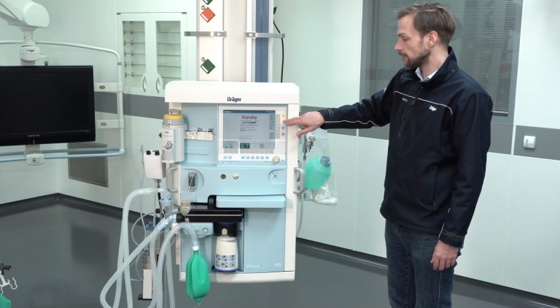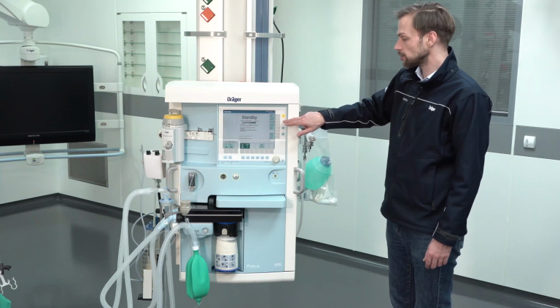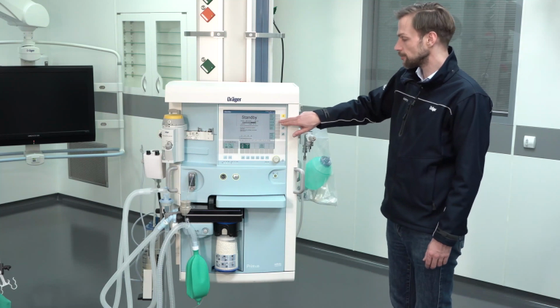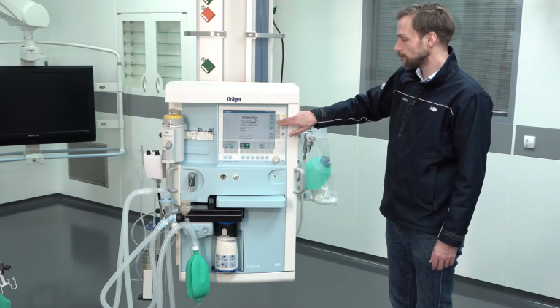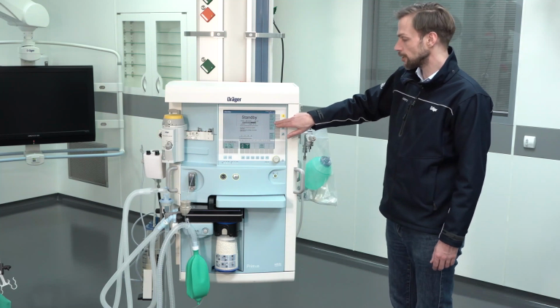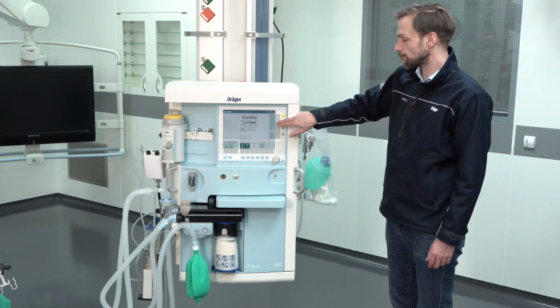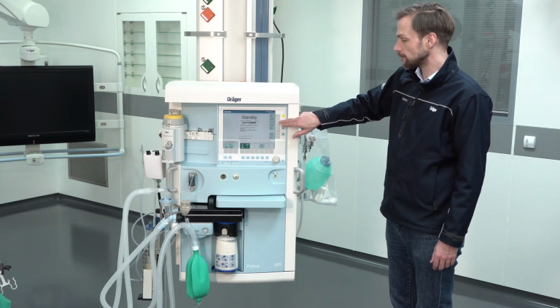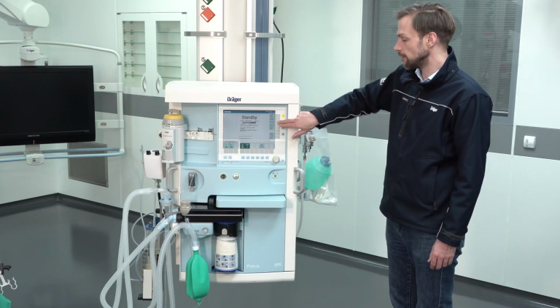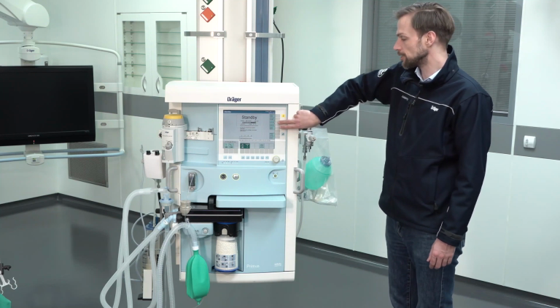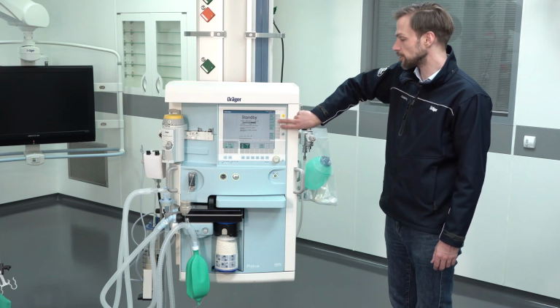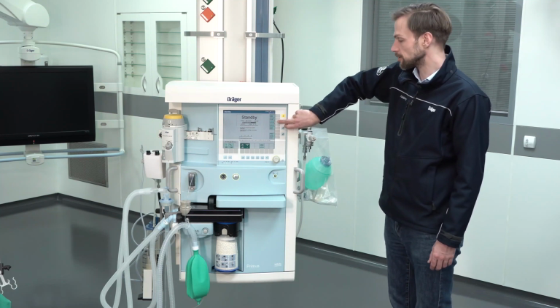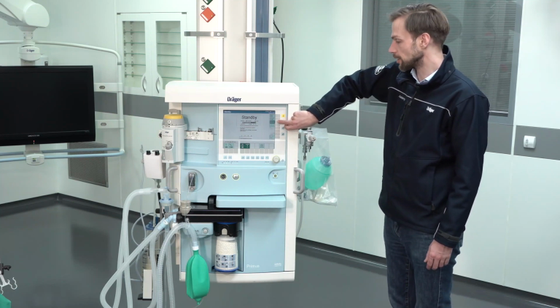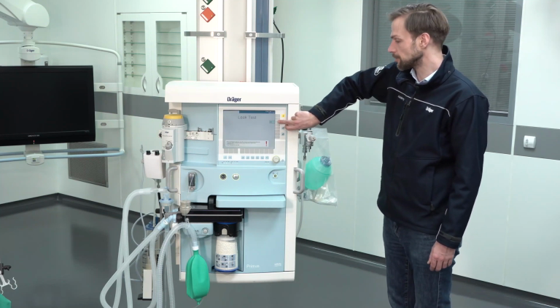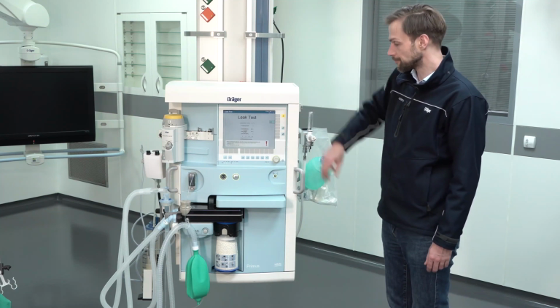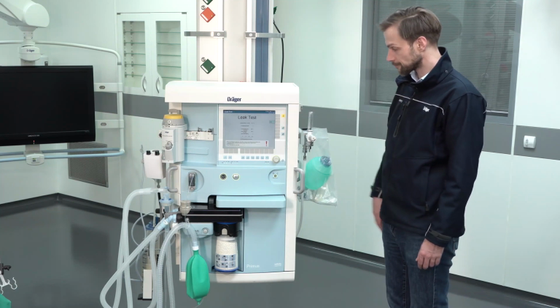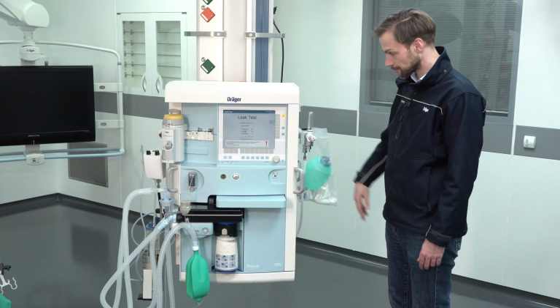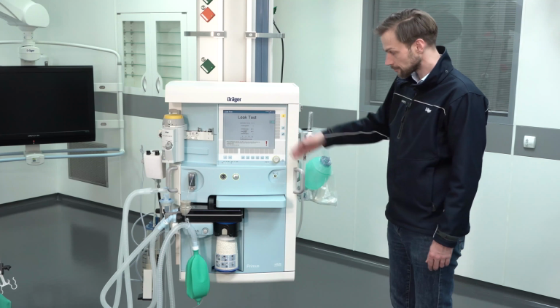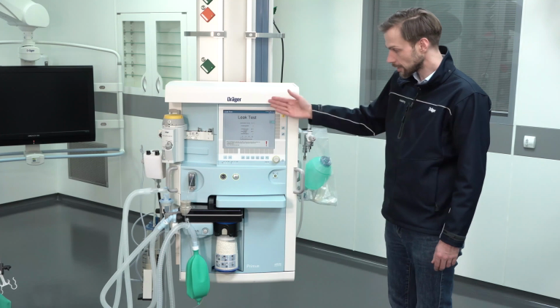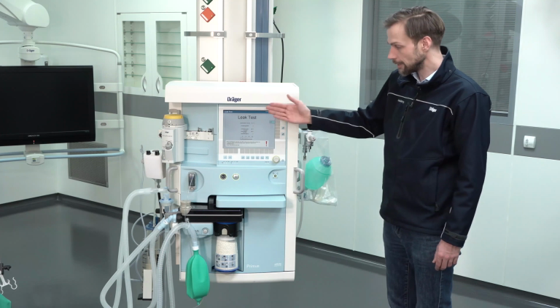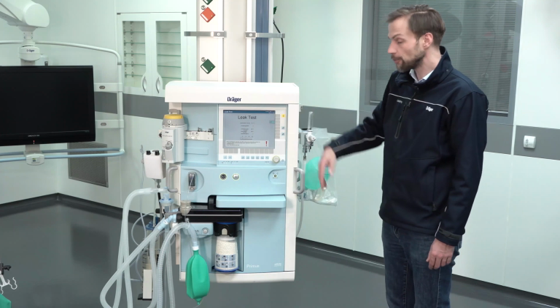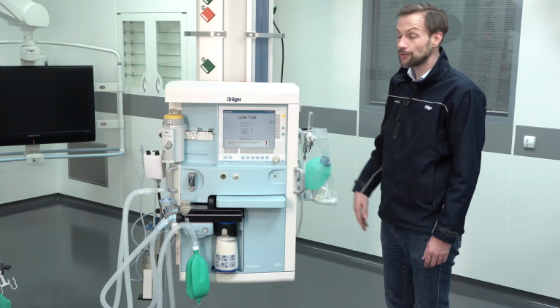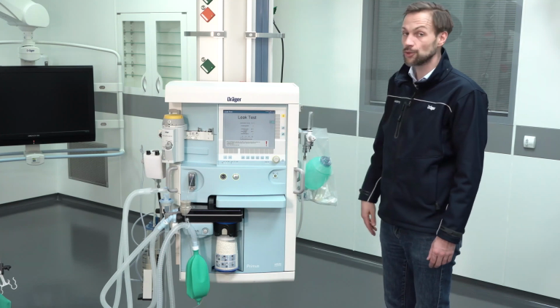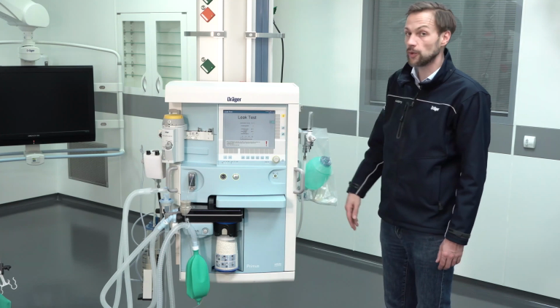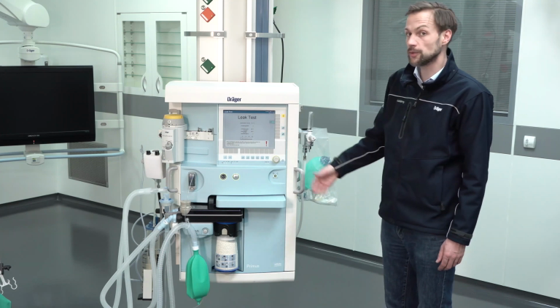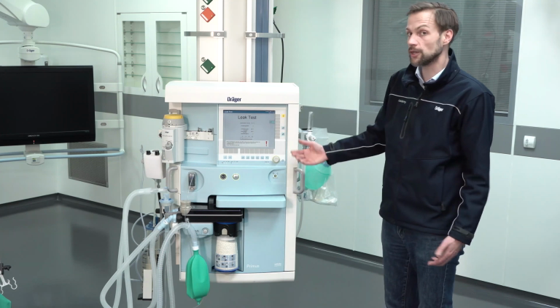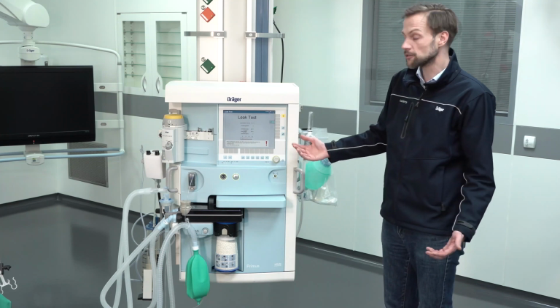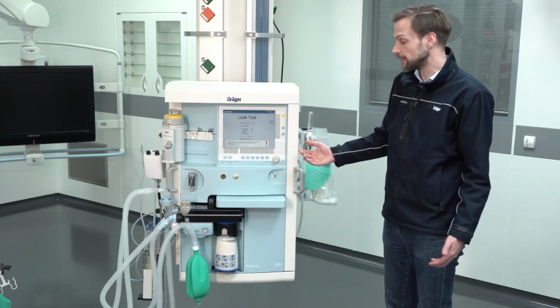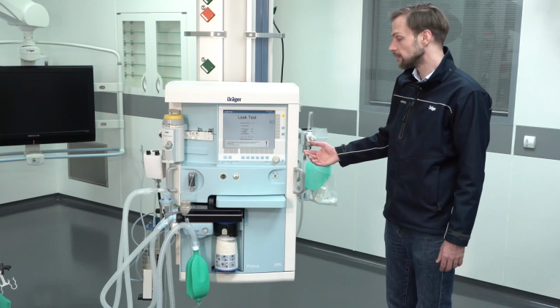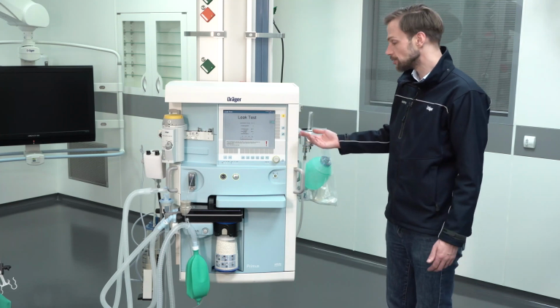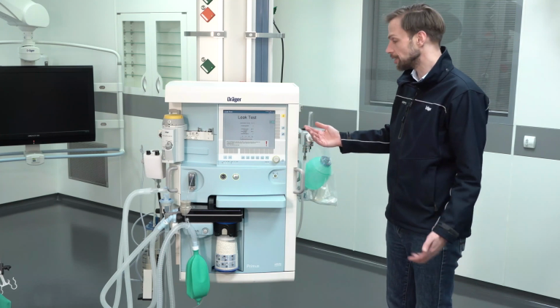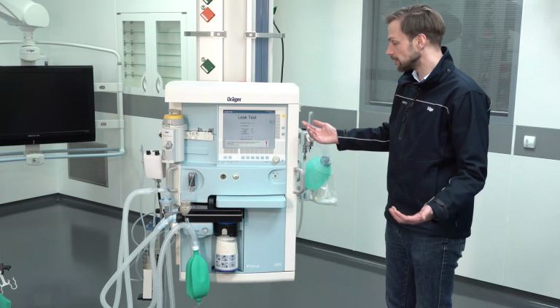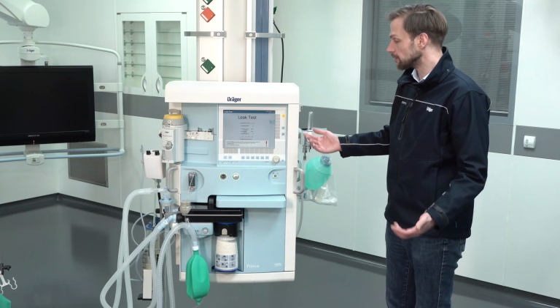To start the leakage test we first have to press the leakage test button. And then we have to do what's written on the screen. So easy it is.